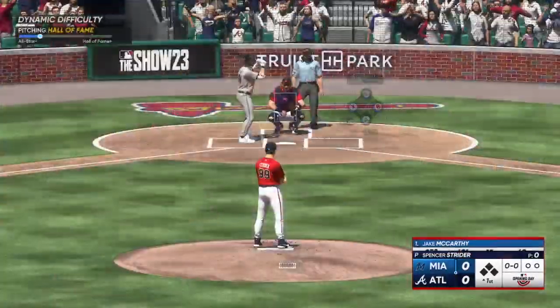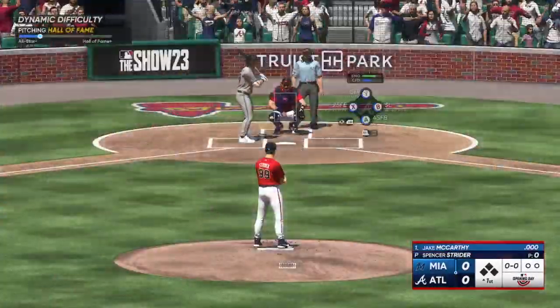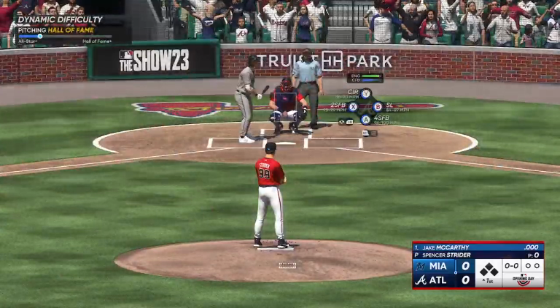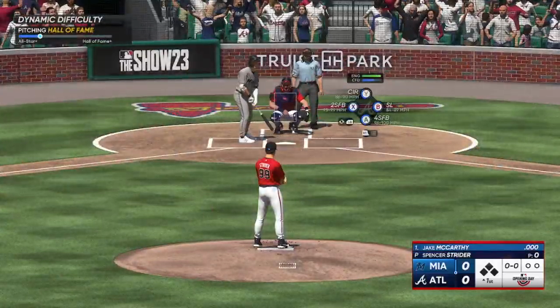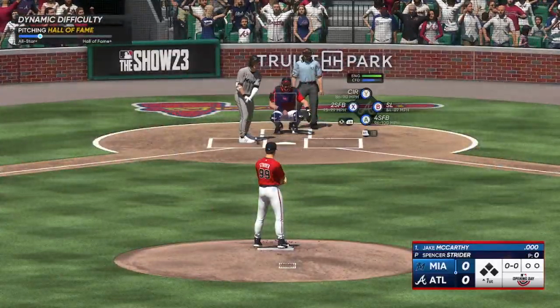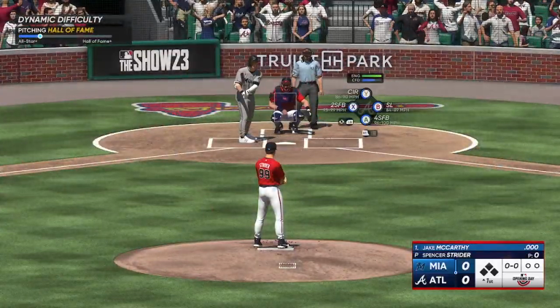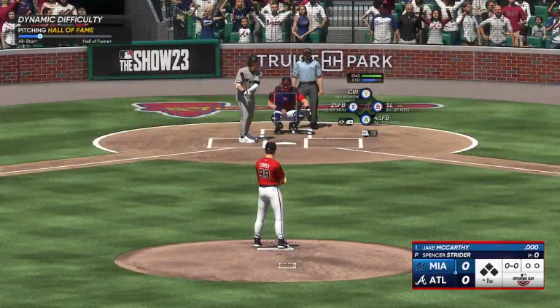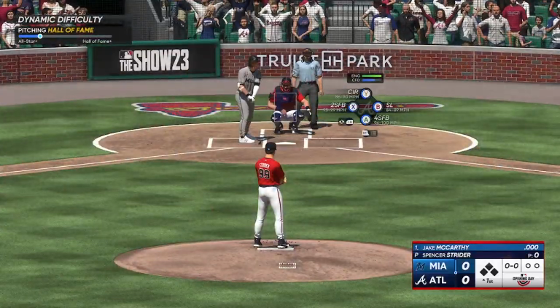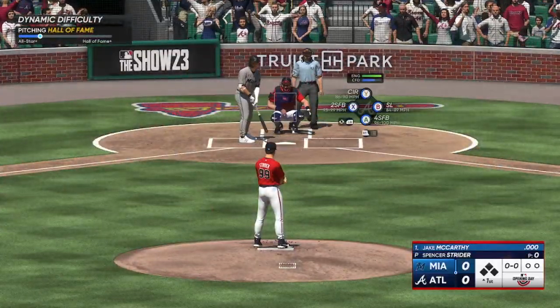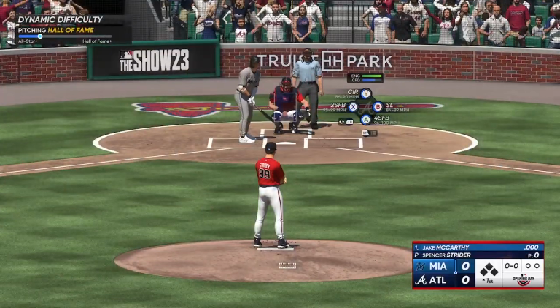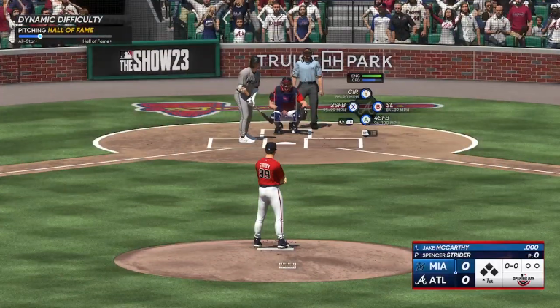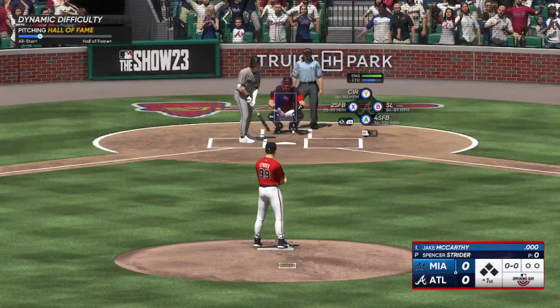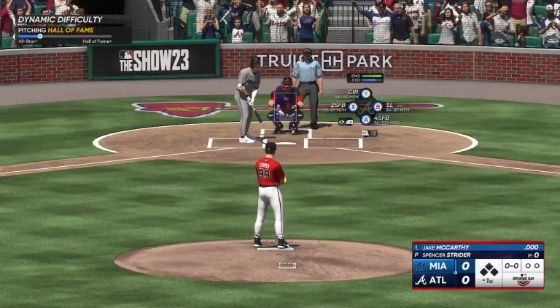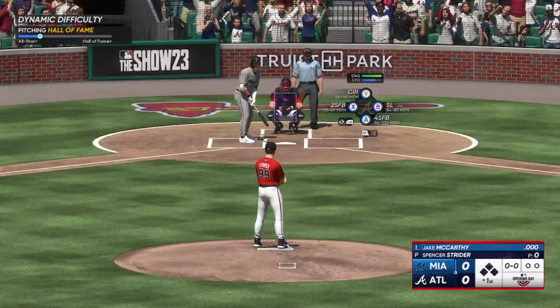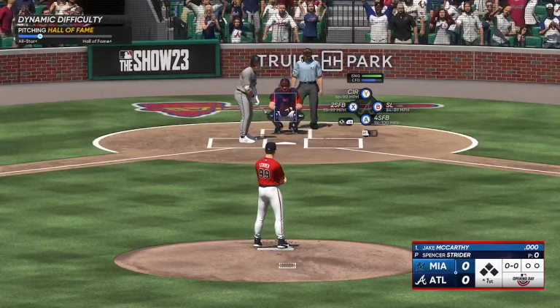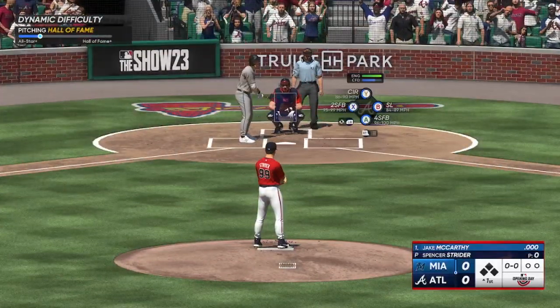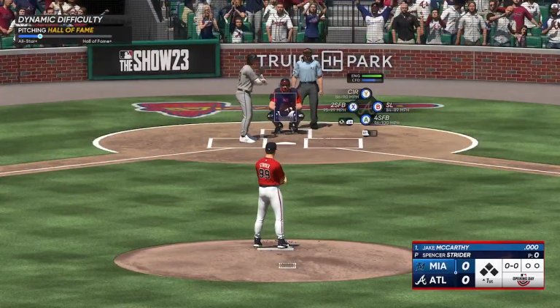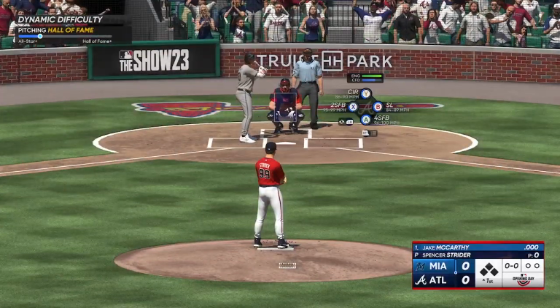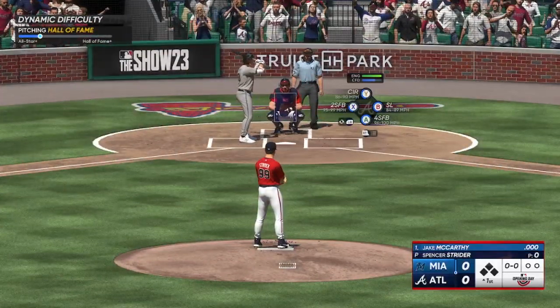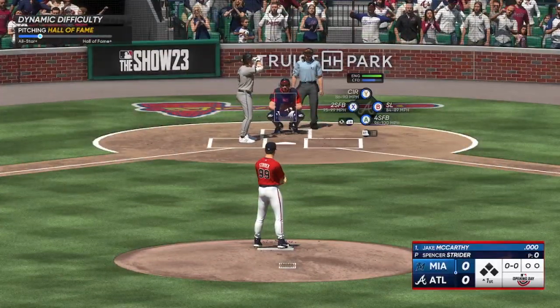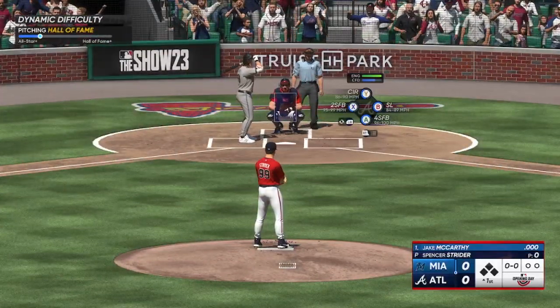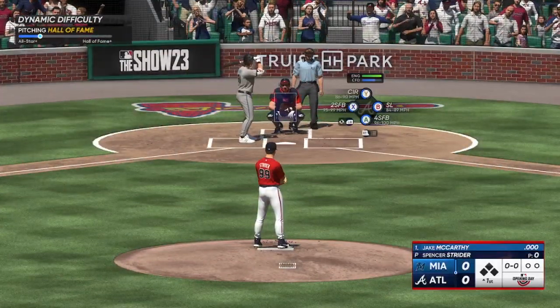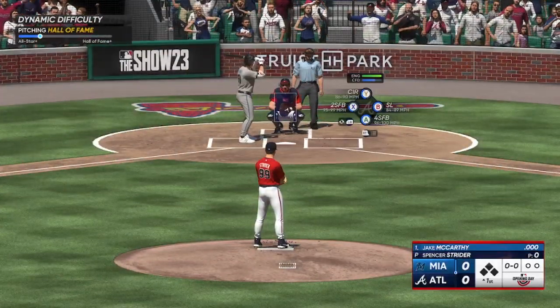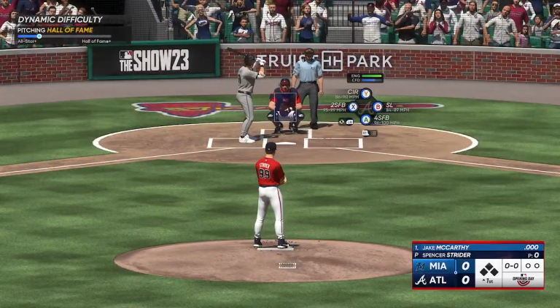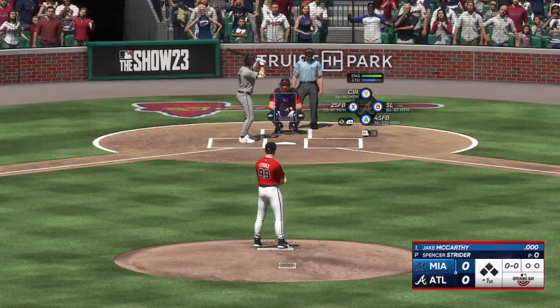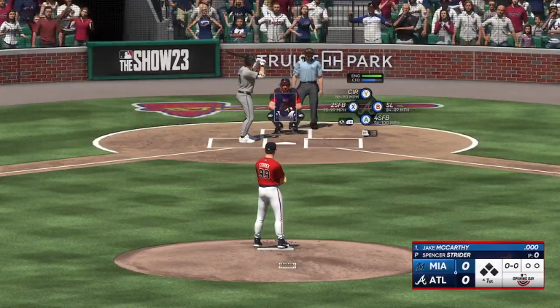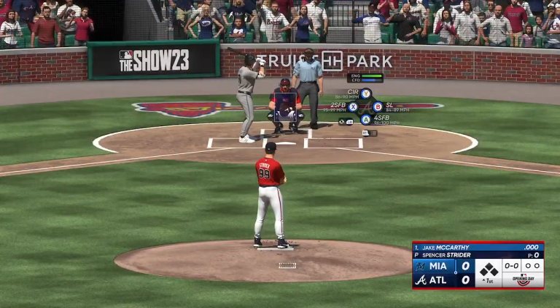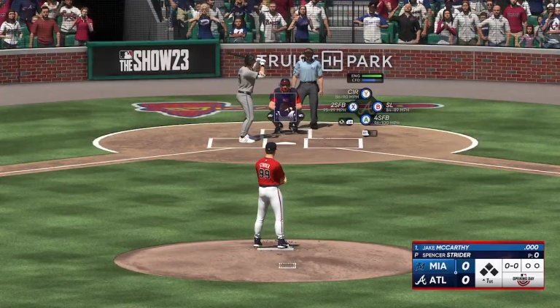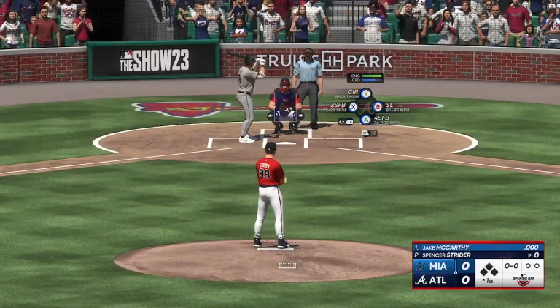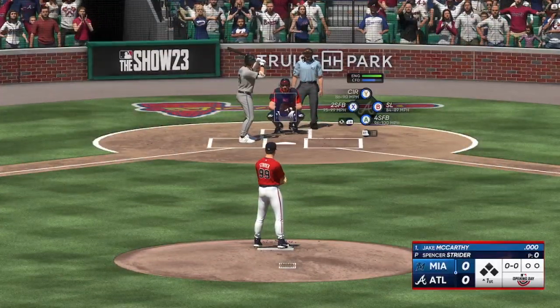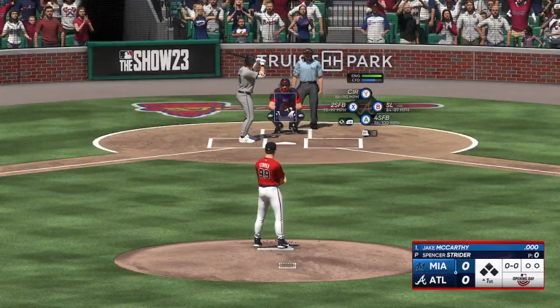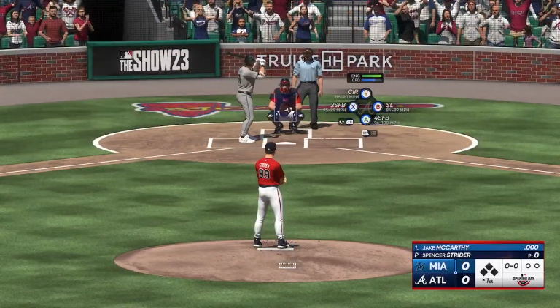All right, ready to get underway. And now here's the speed threat outfielder, Jake McCarthy.